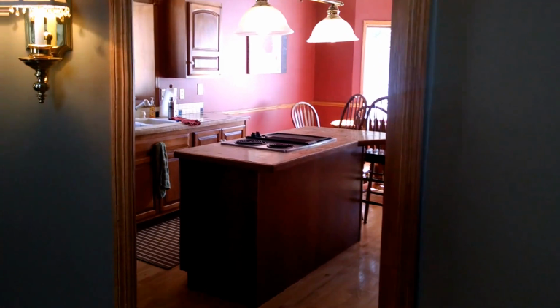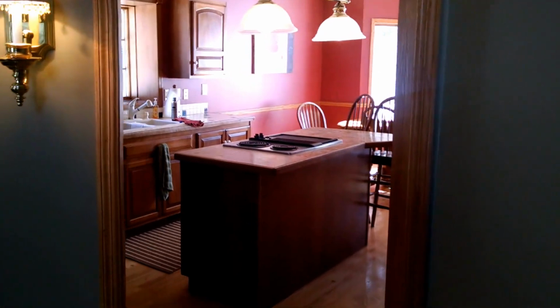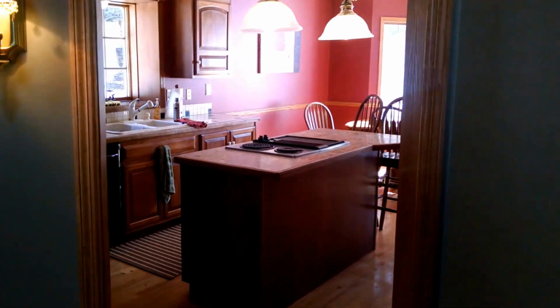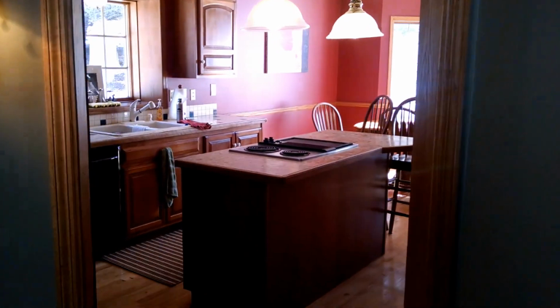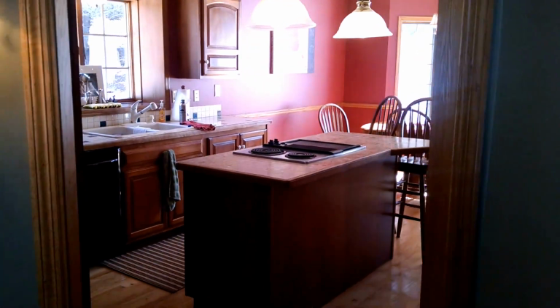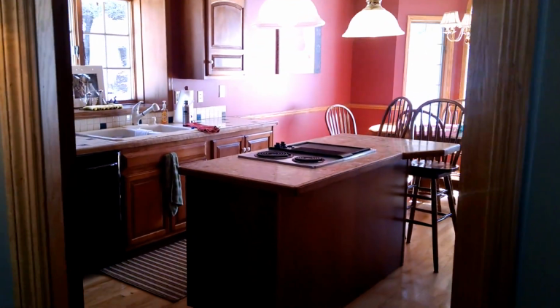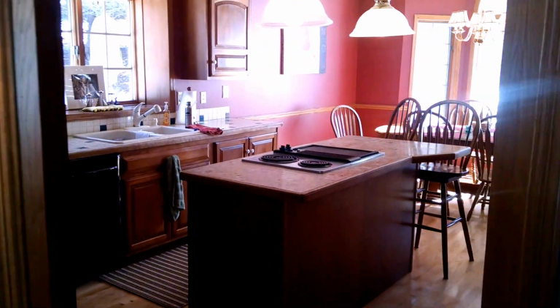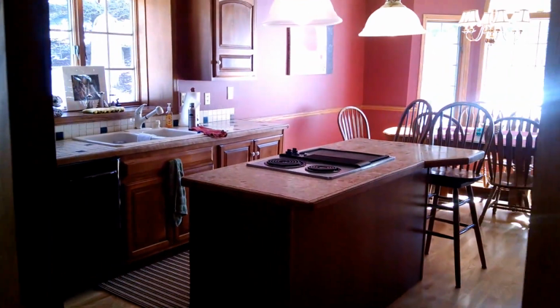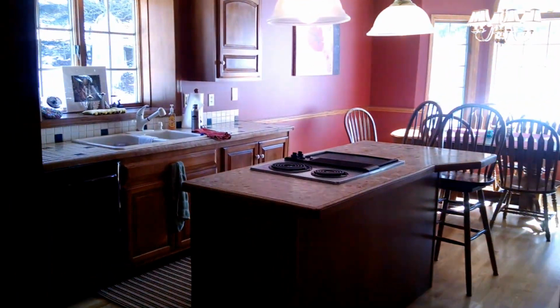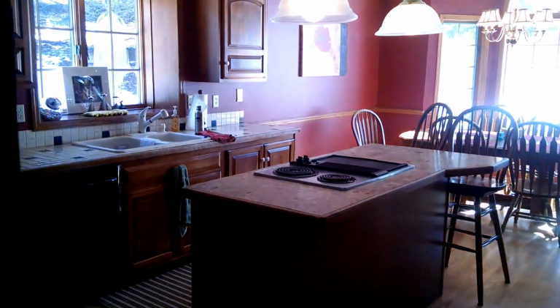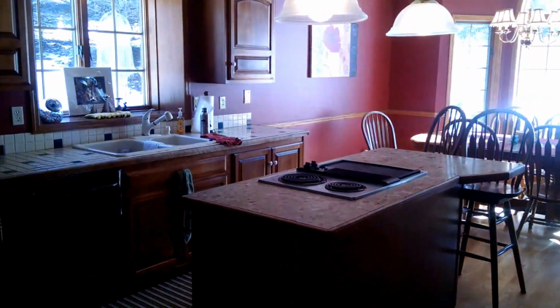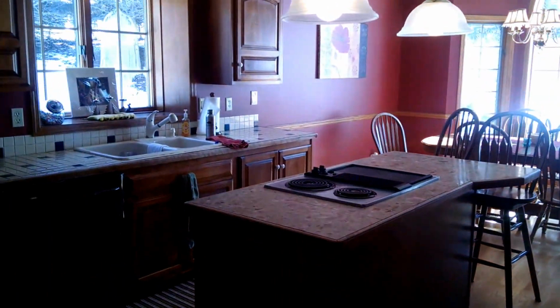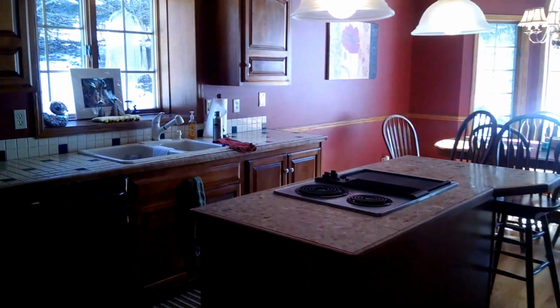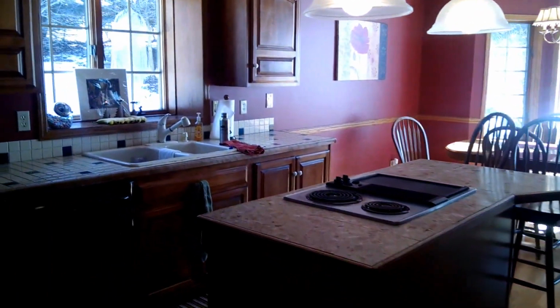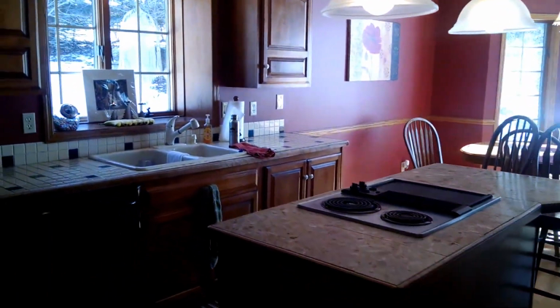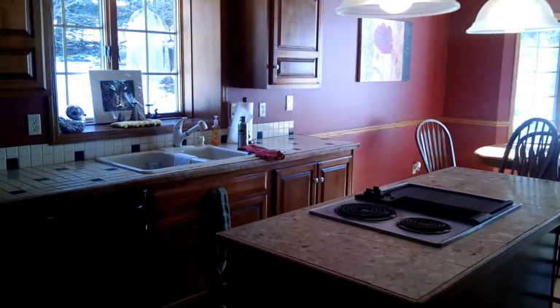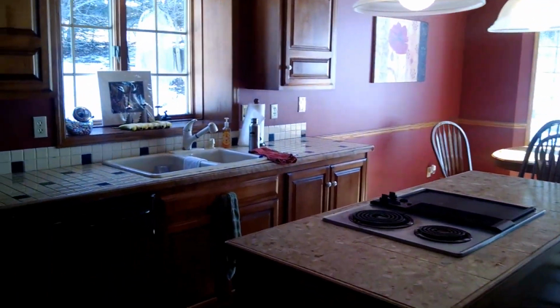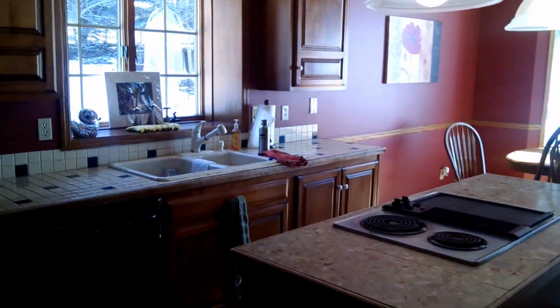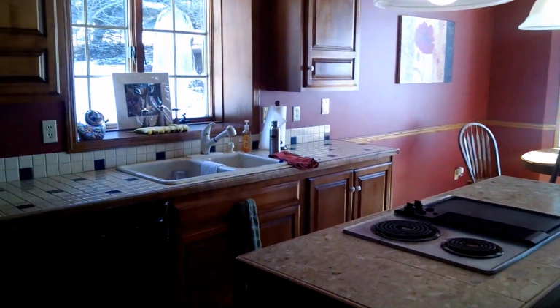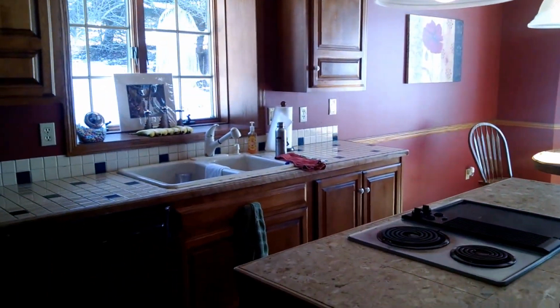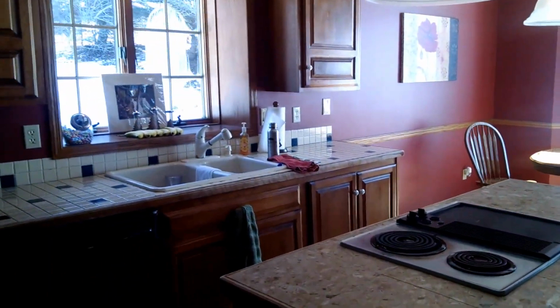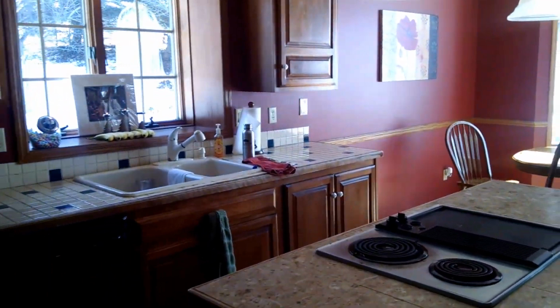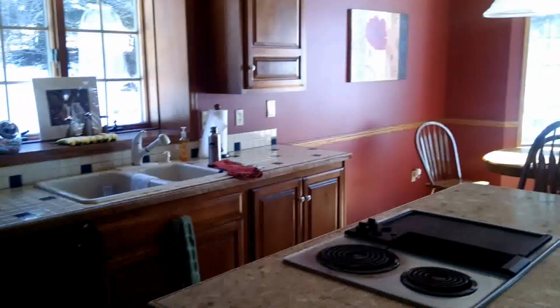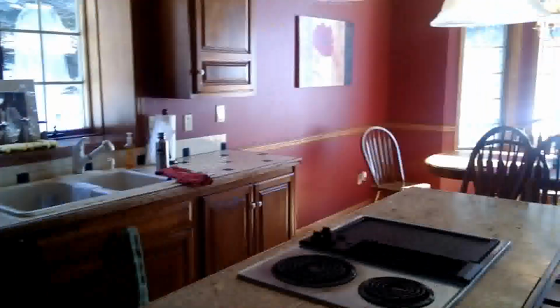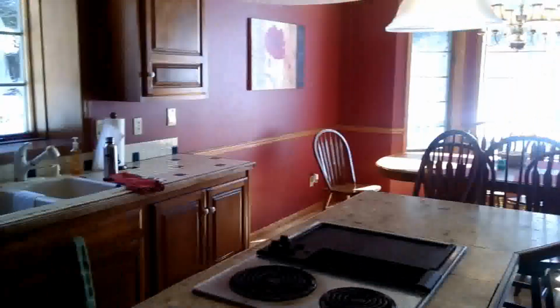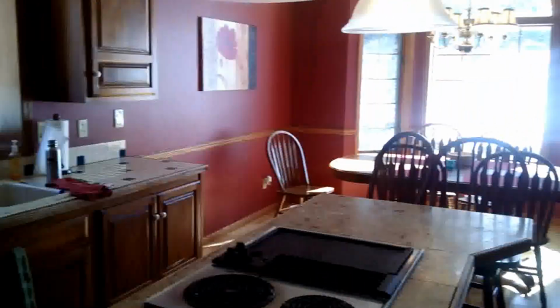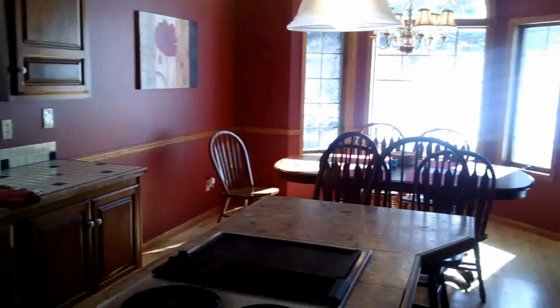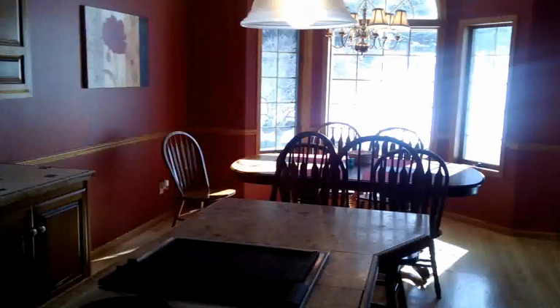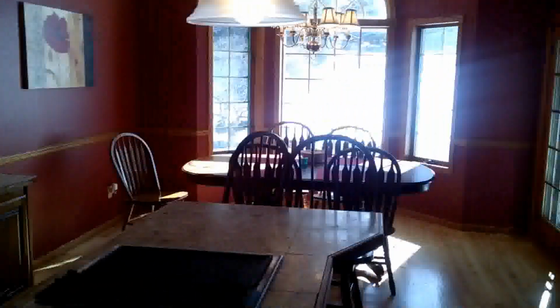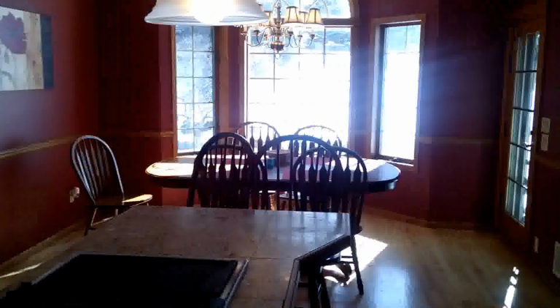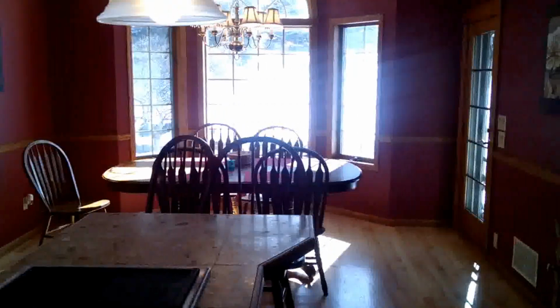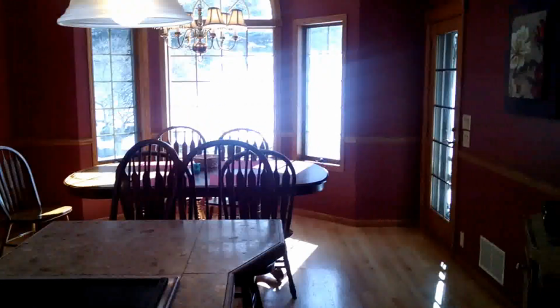Here we find the kitchen. There'll be all-new granite countertops in the next couple of weeks.